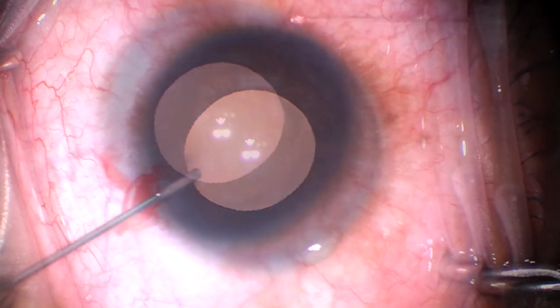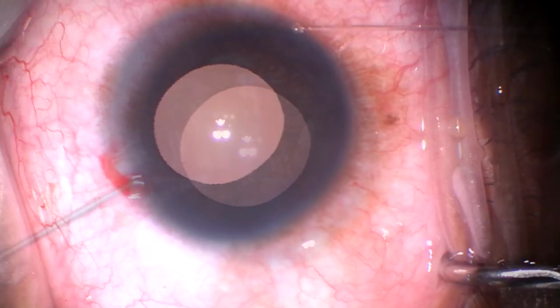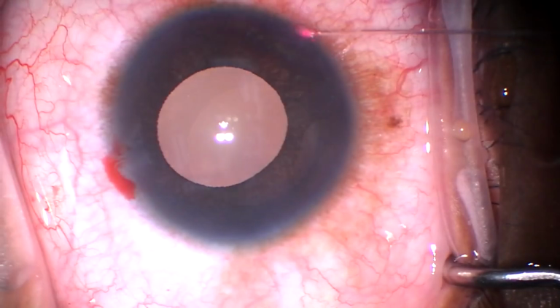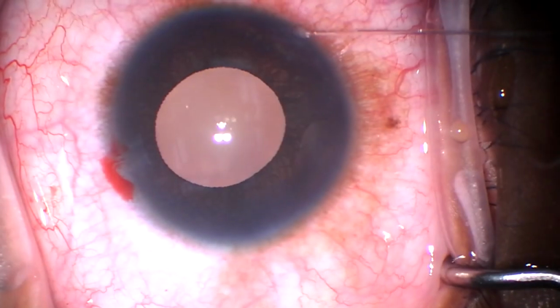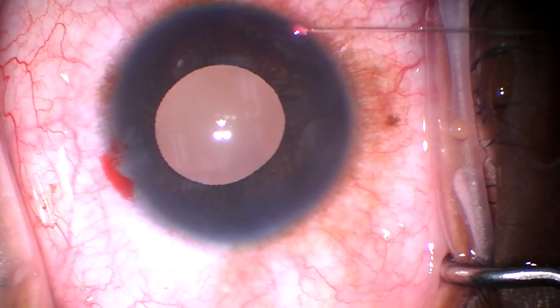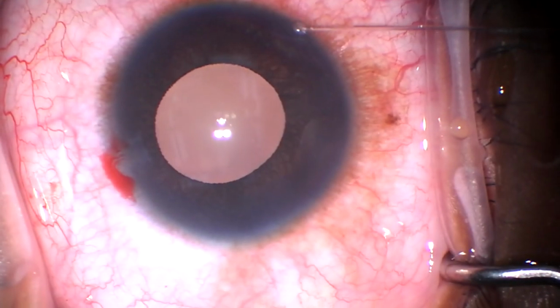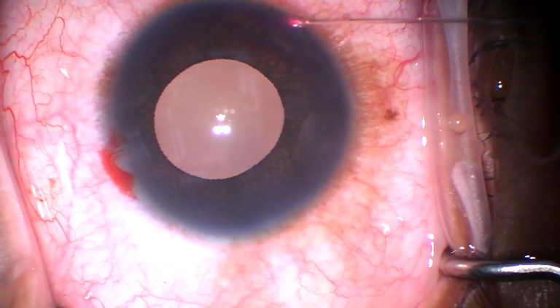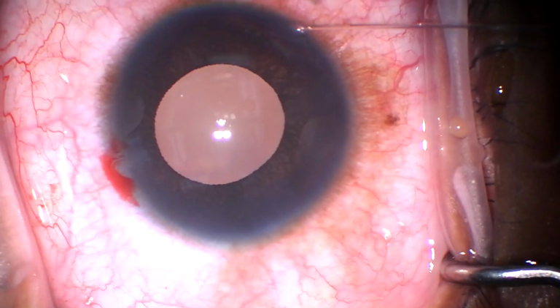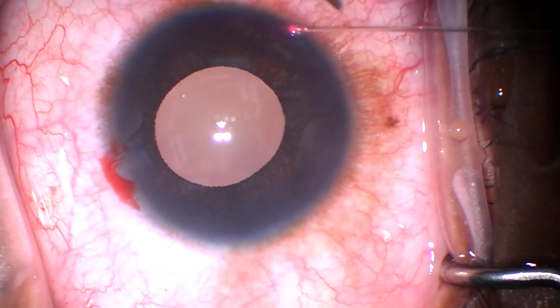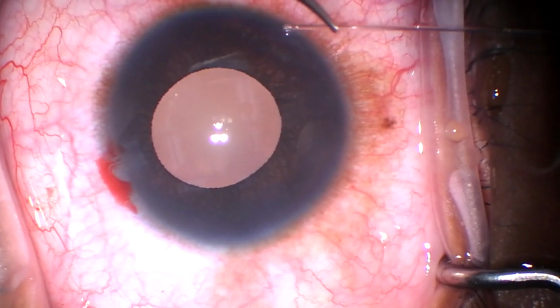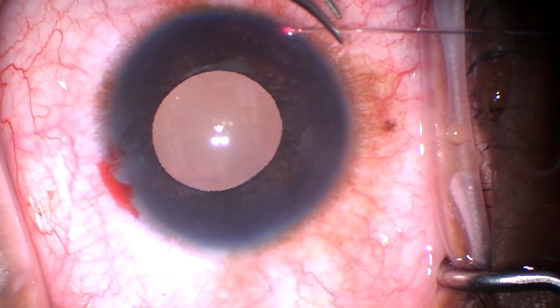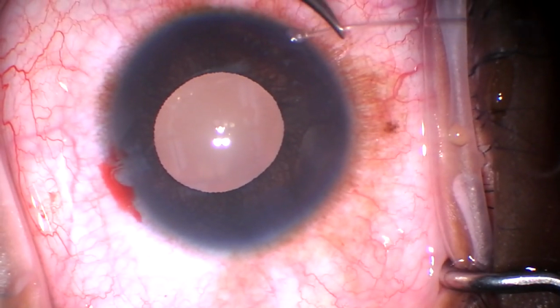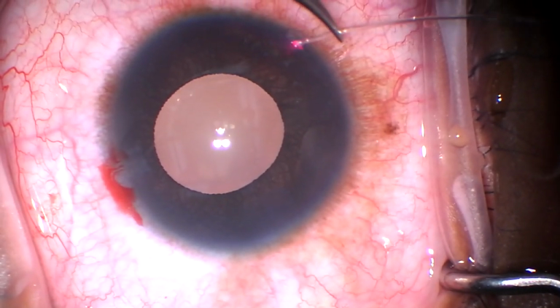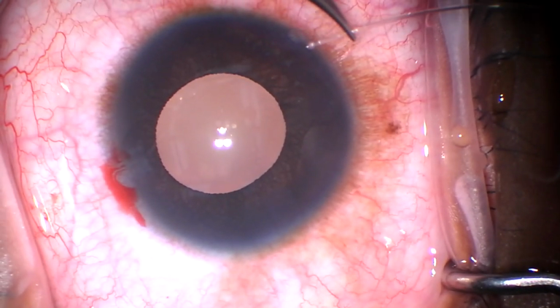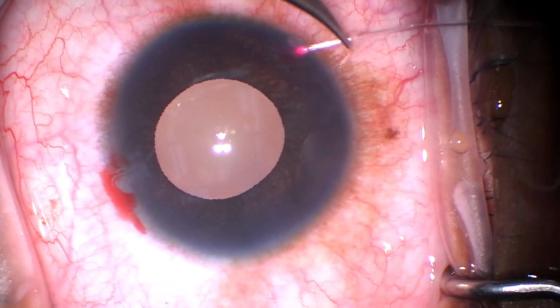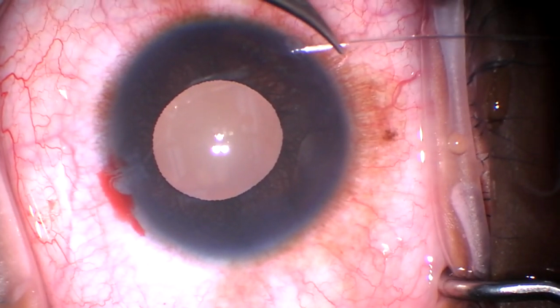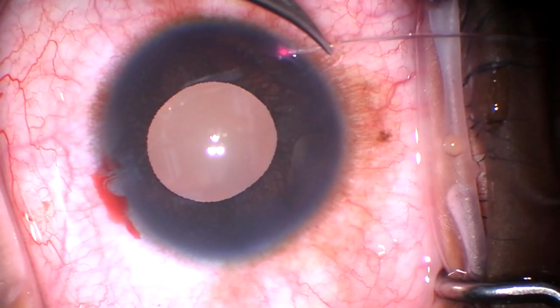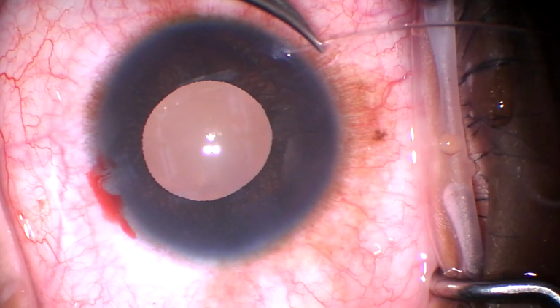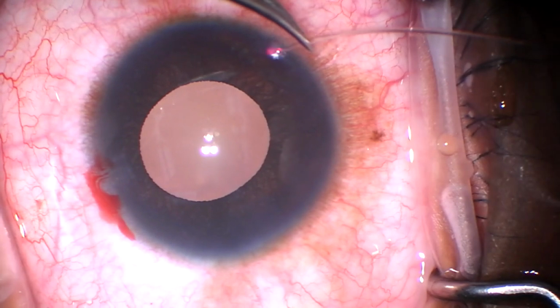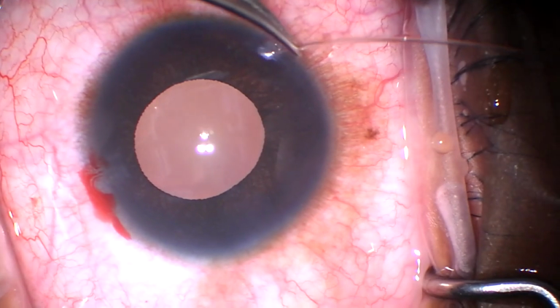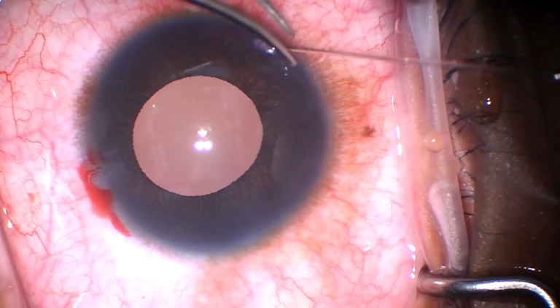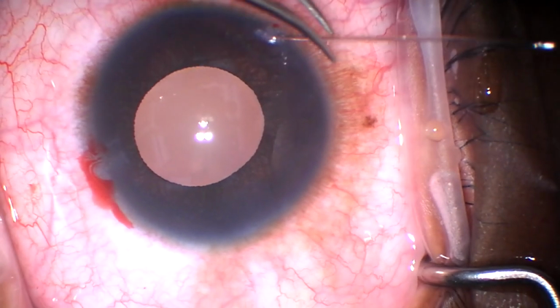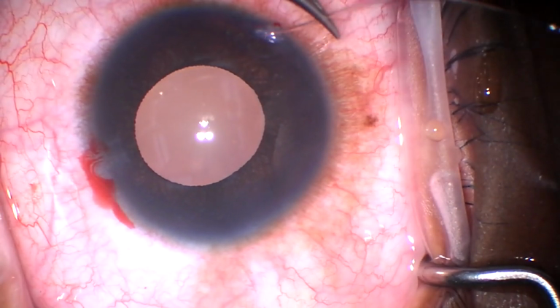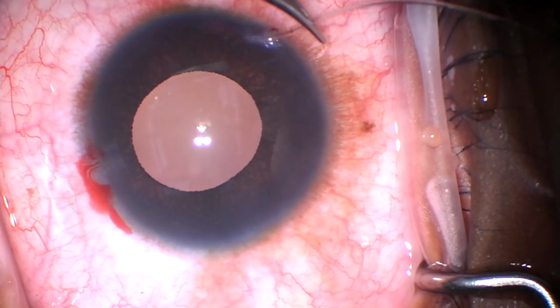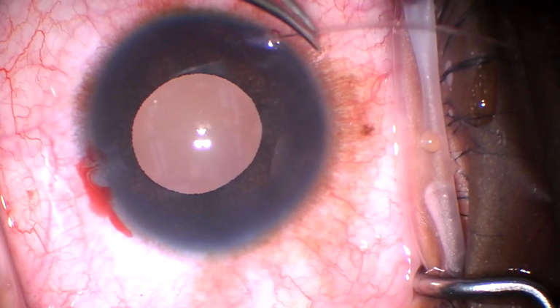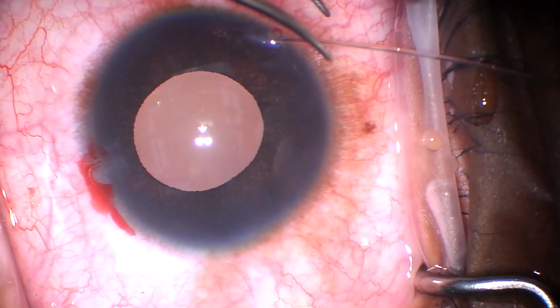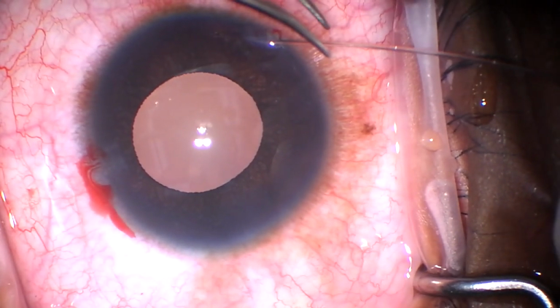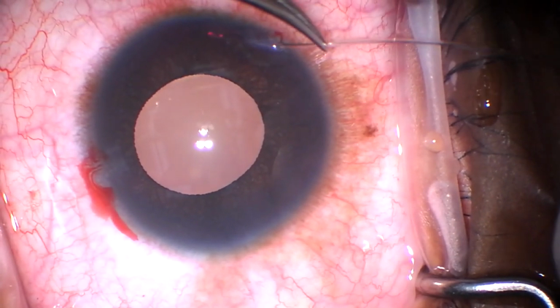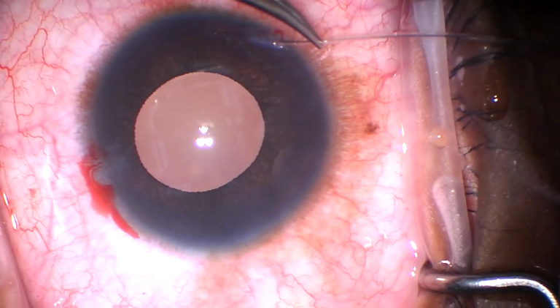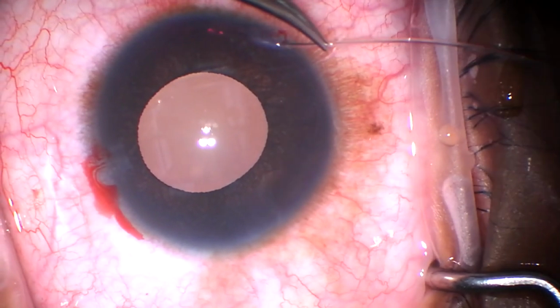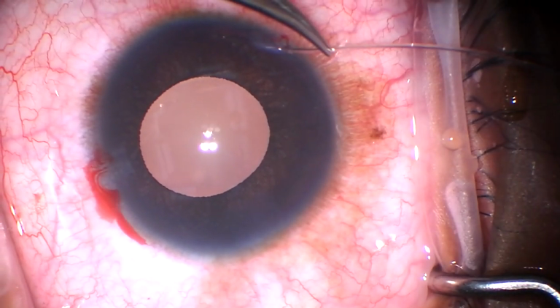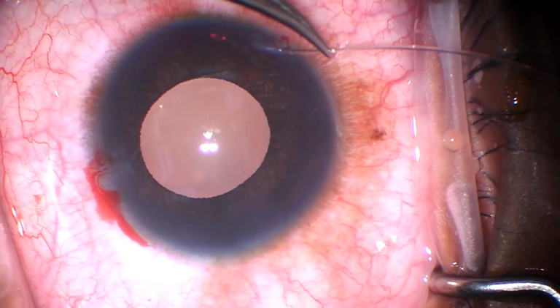That was a 2.2 diamond, but we didn't enter all the way. The inner lip of the incision was probably about 1.7 millimeters.